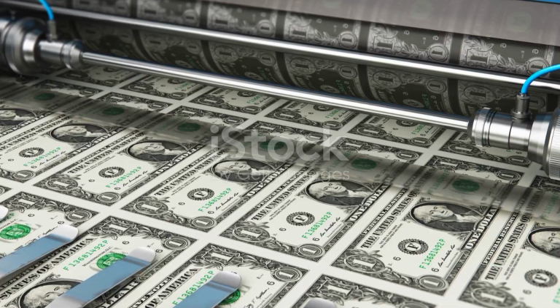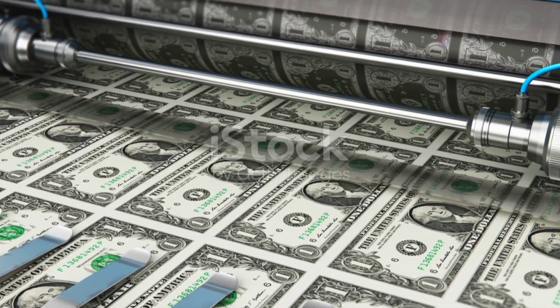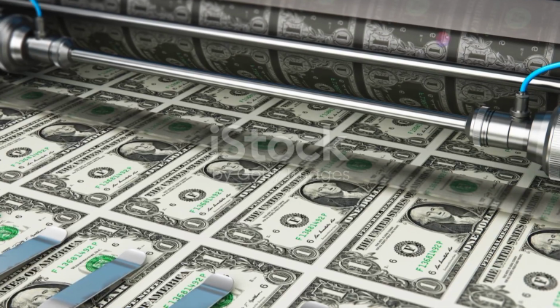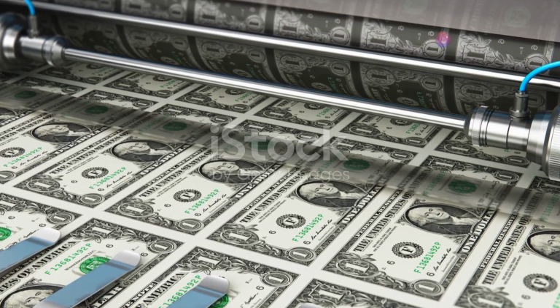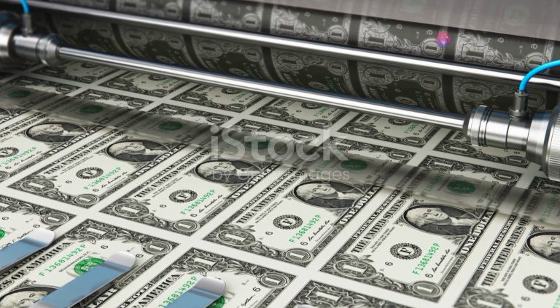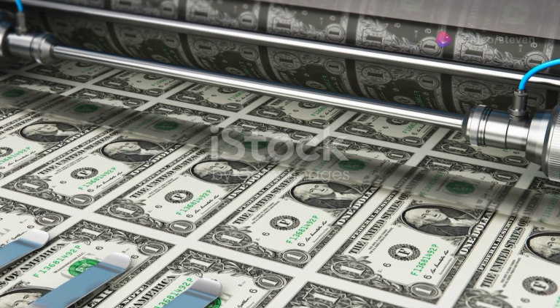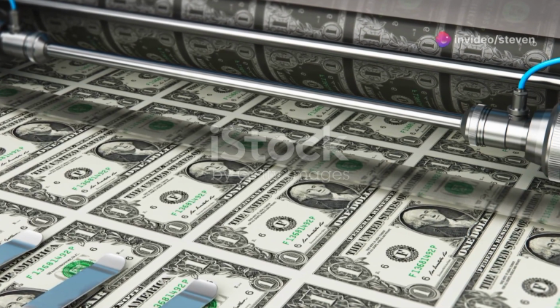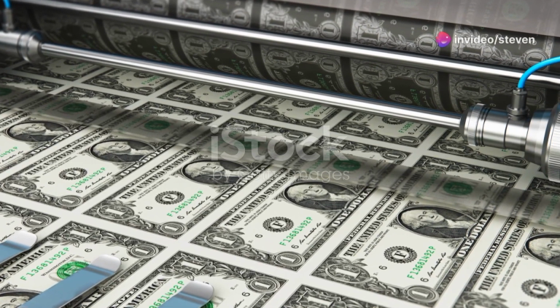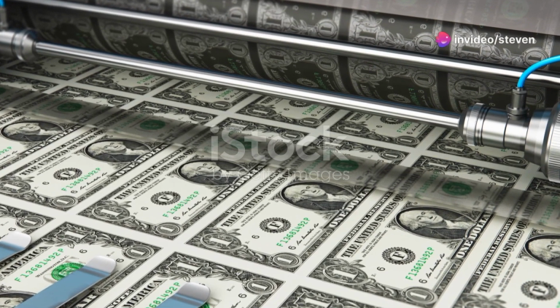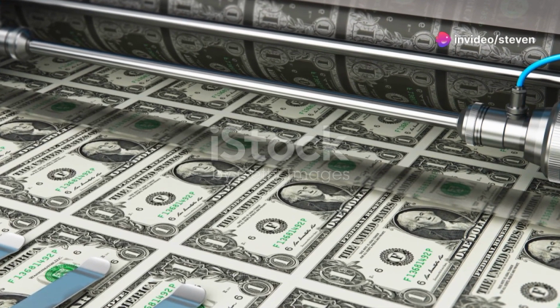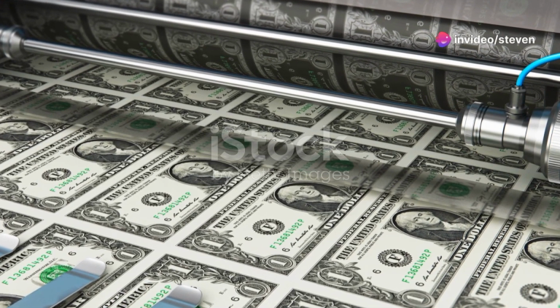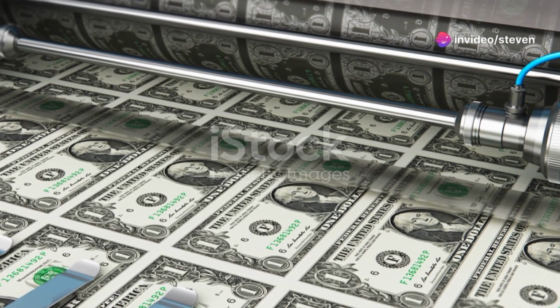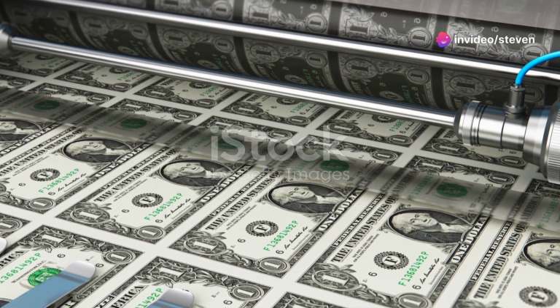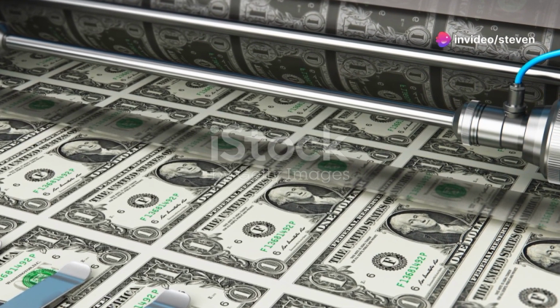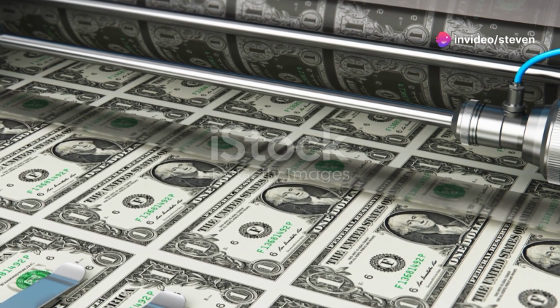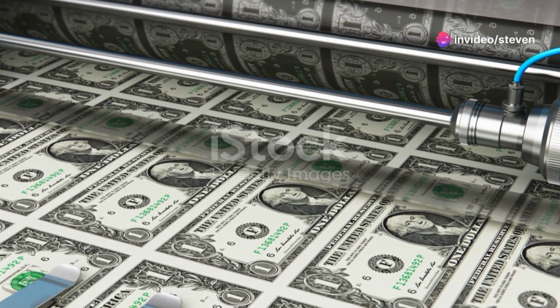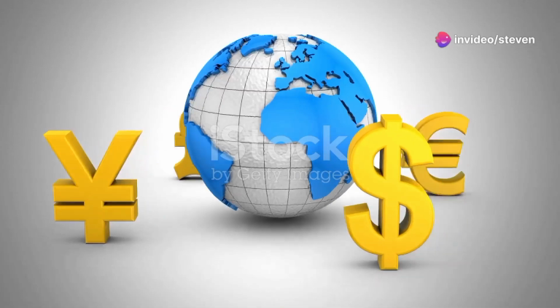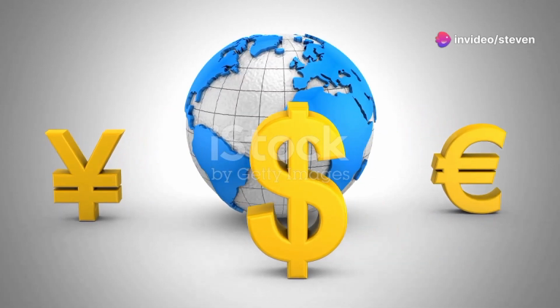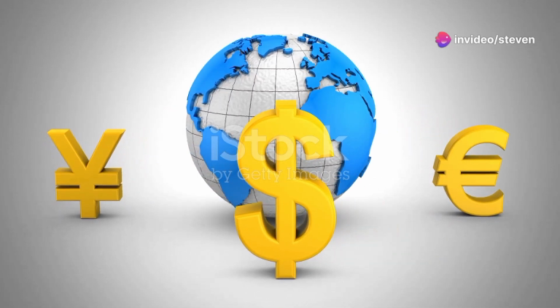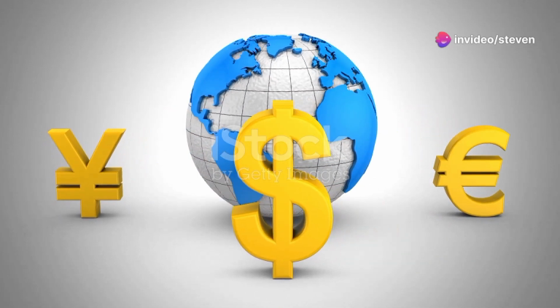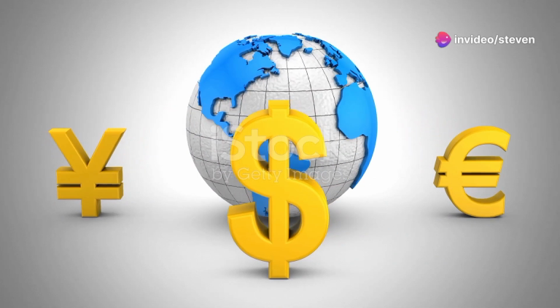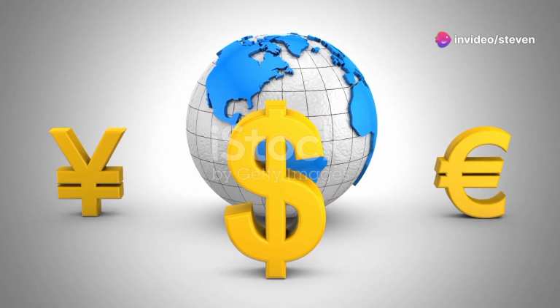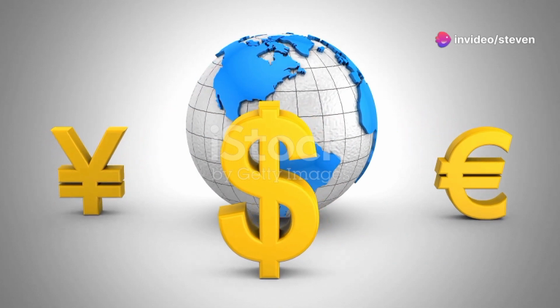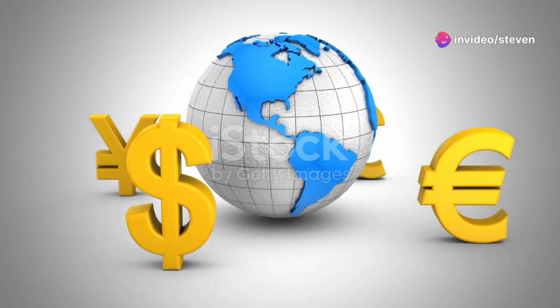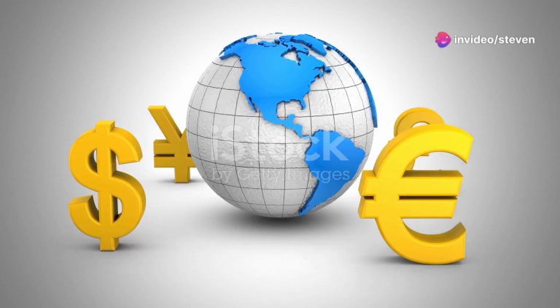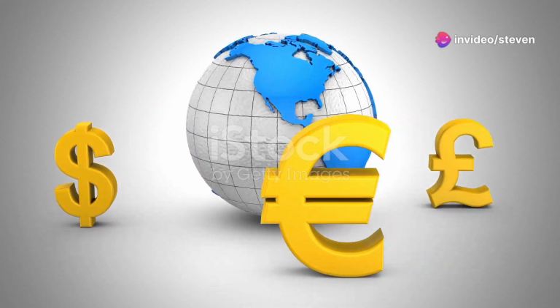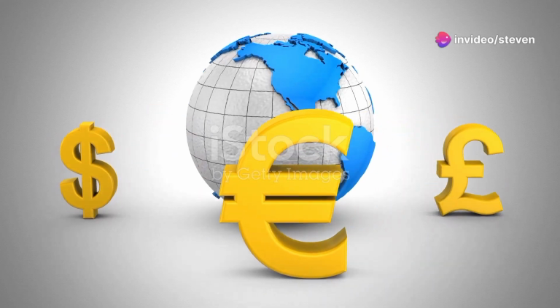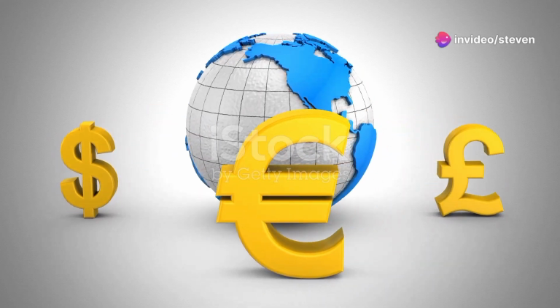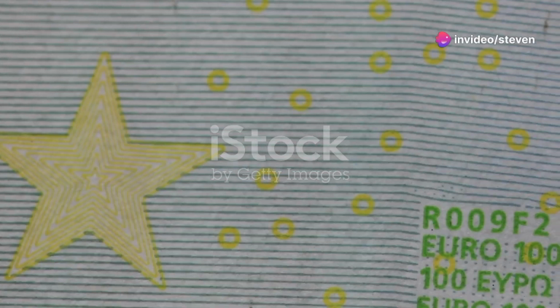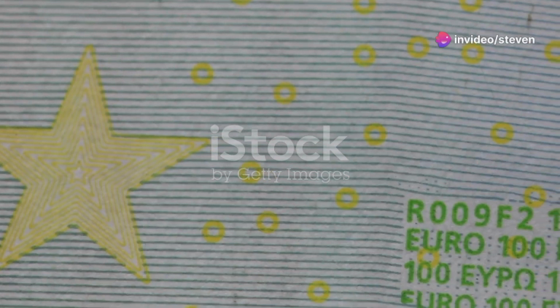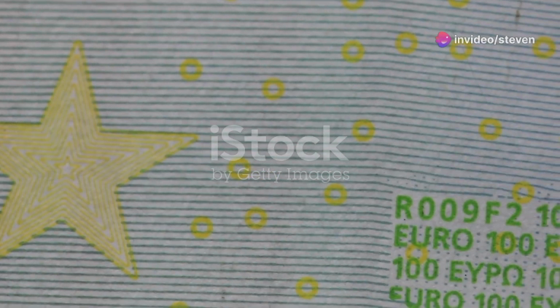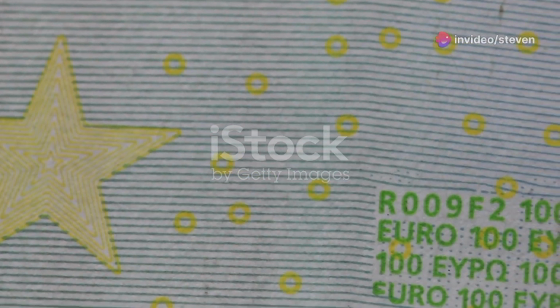Ever held a dollar bill and wondered how did this come to be? Money is what makes the world go round. But what is it exactly?